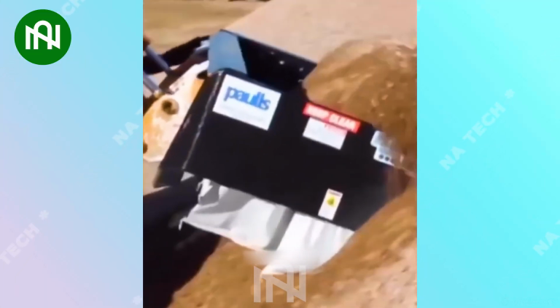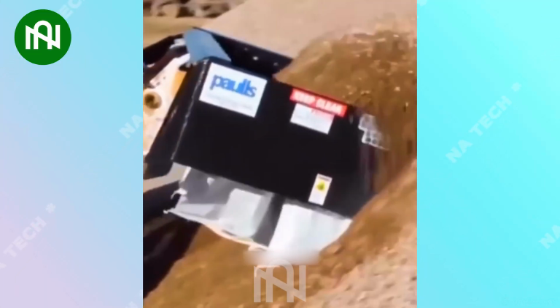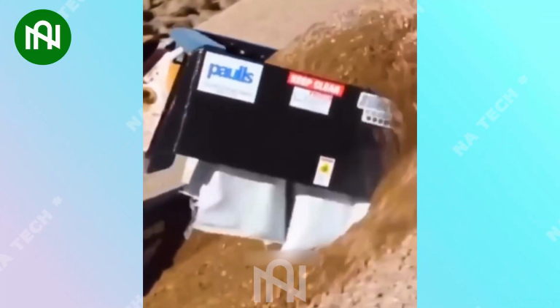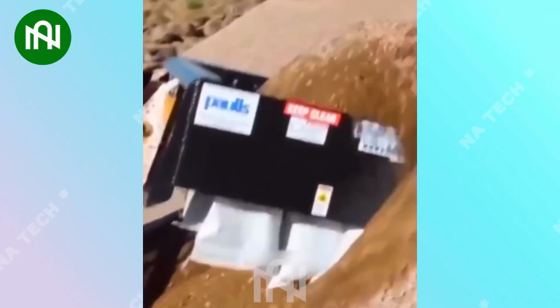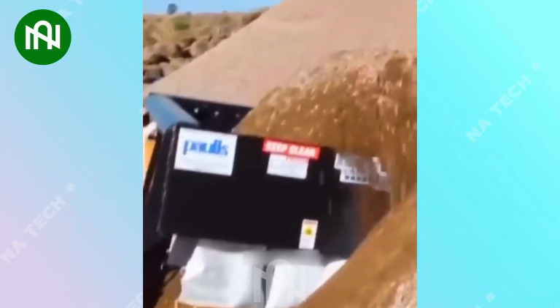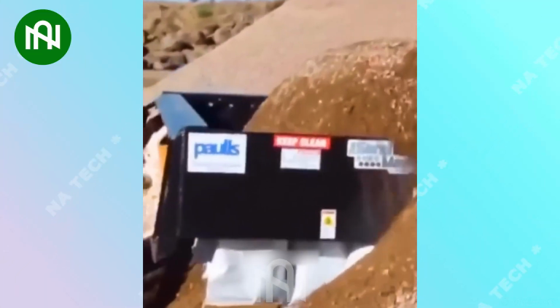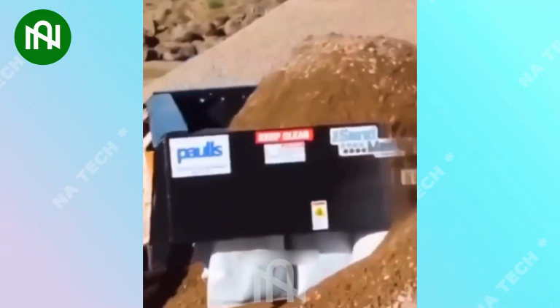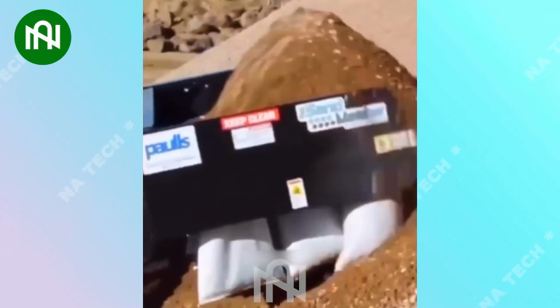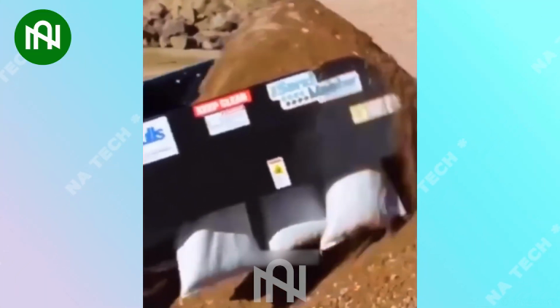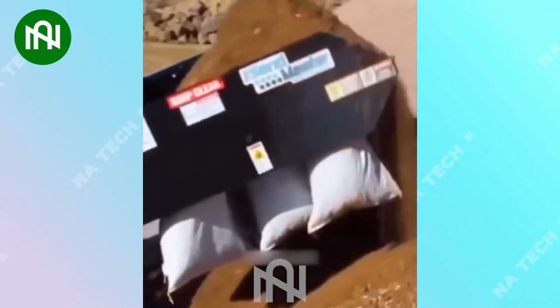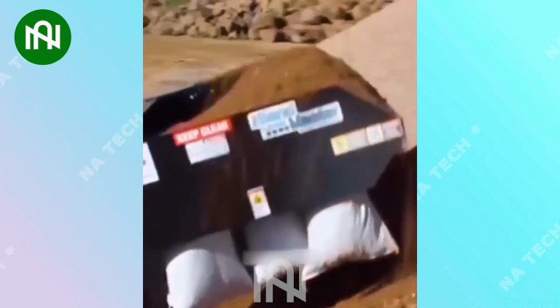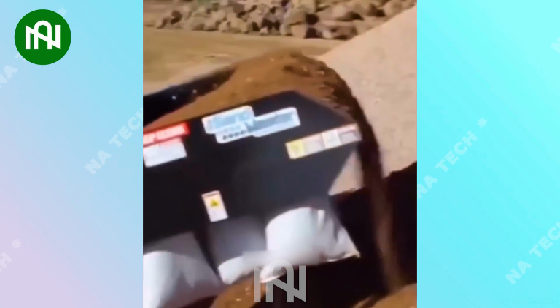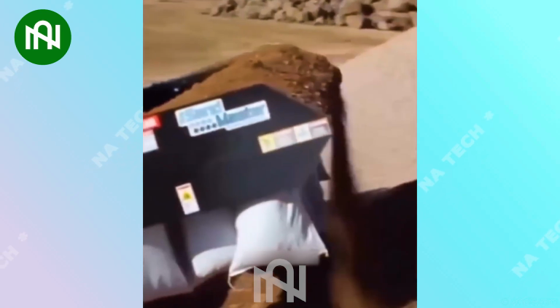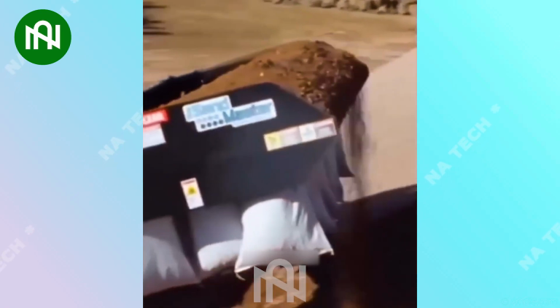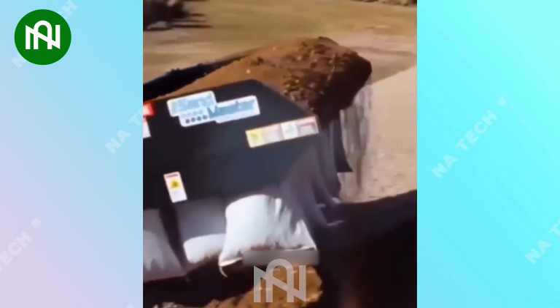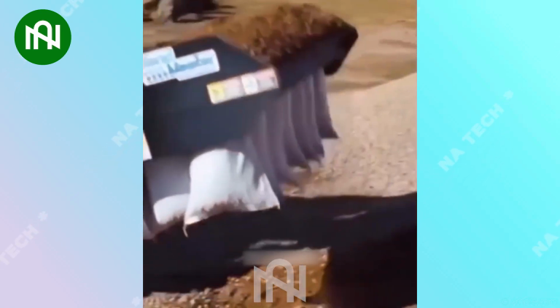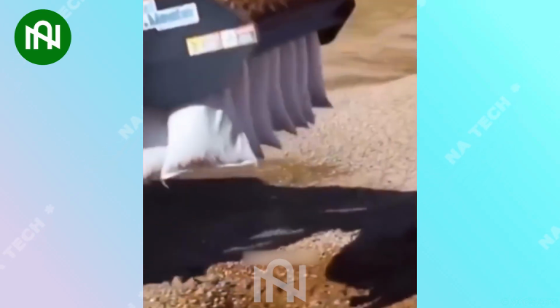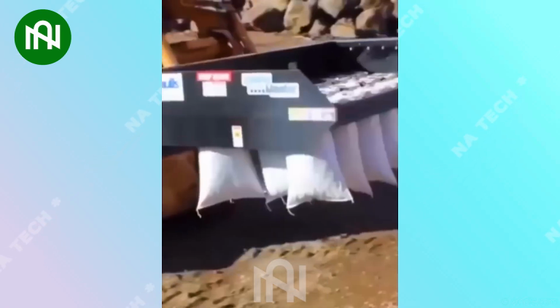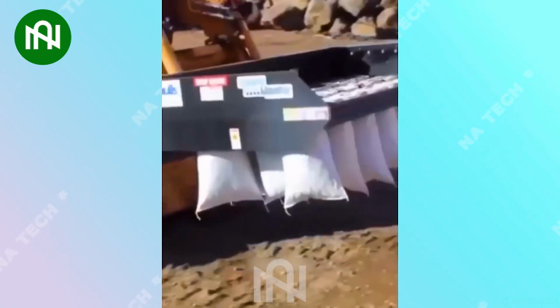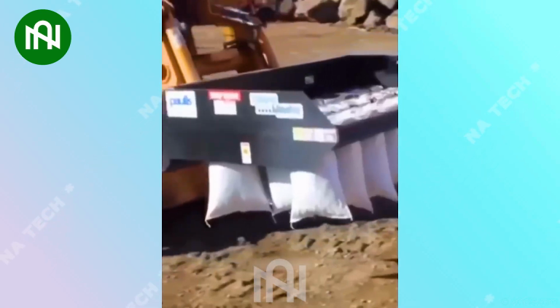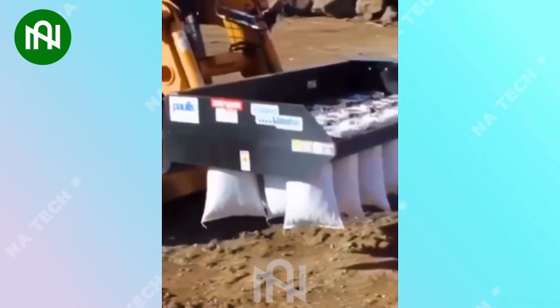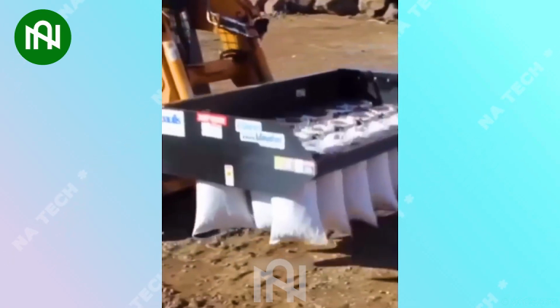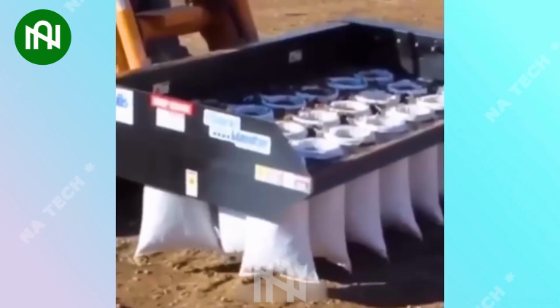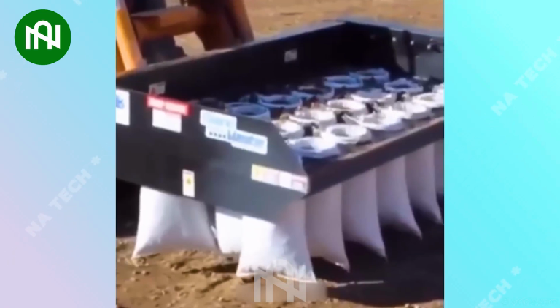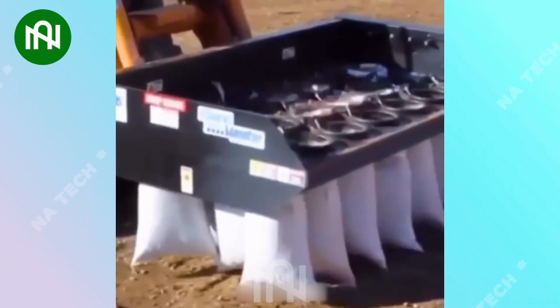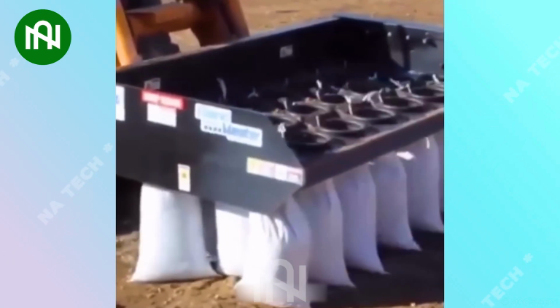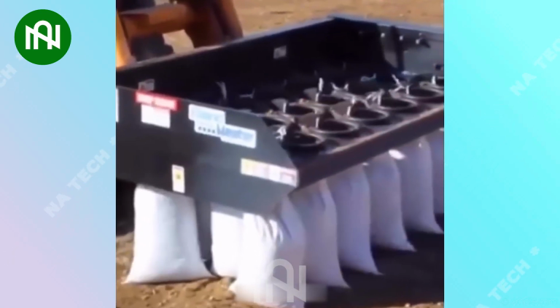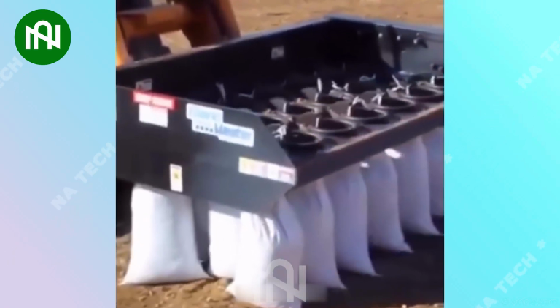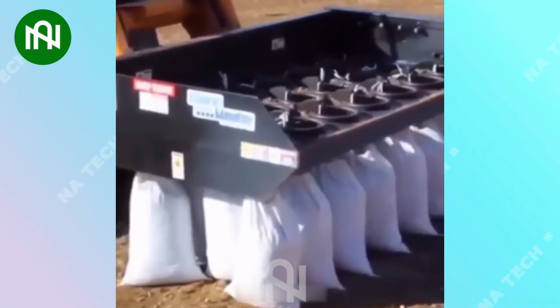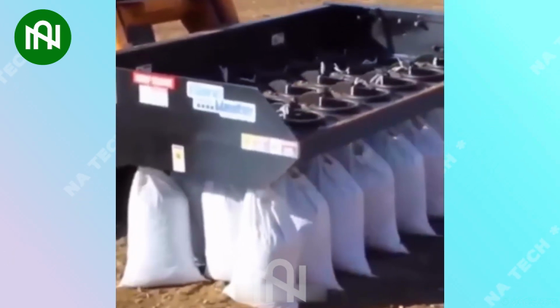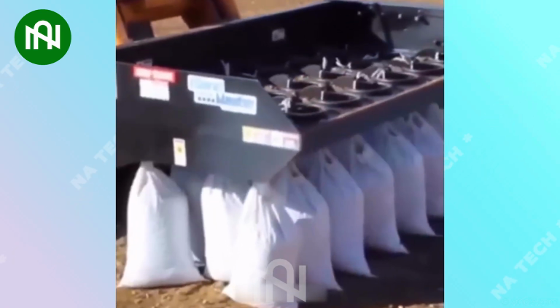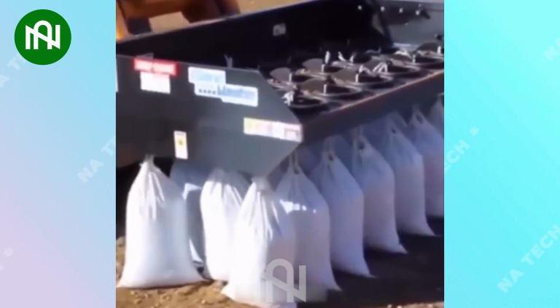Have you ever seen such a smart machine? A machine that can fill dozens of bags with soil at the same time?